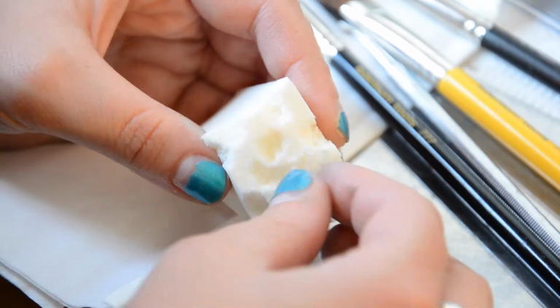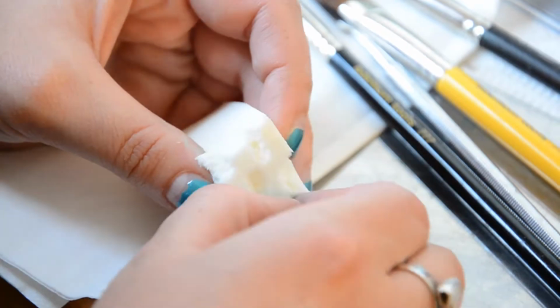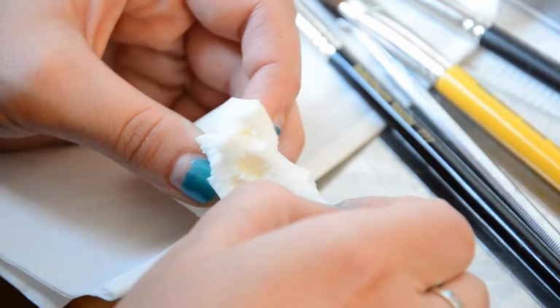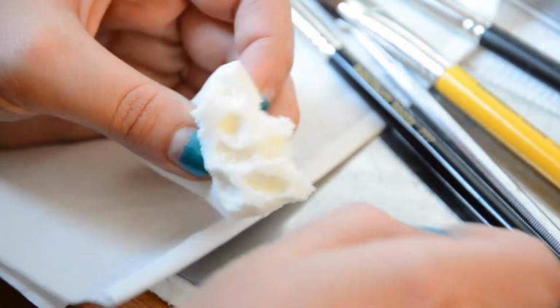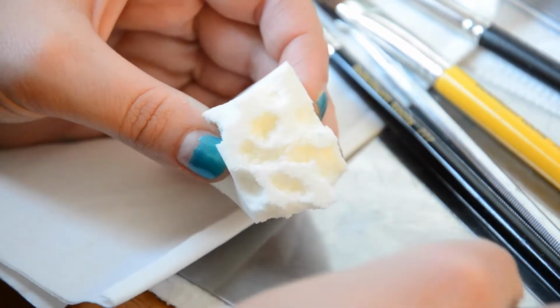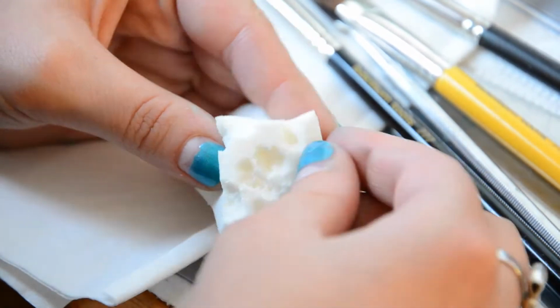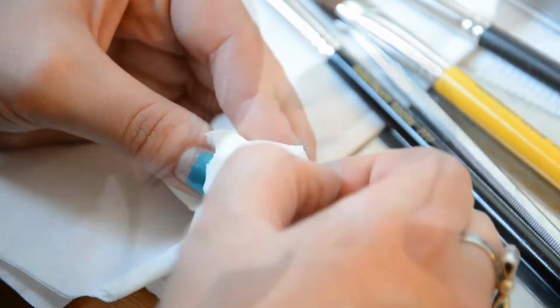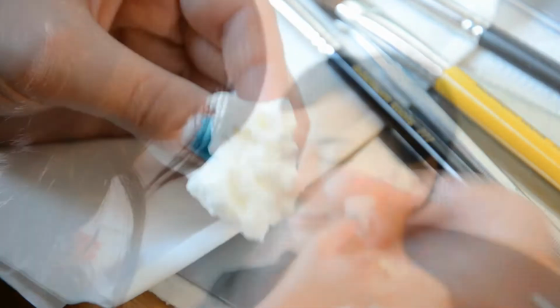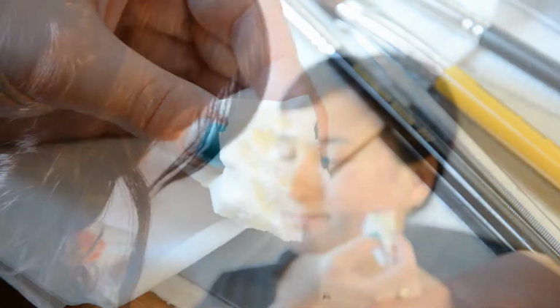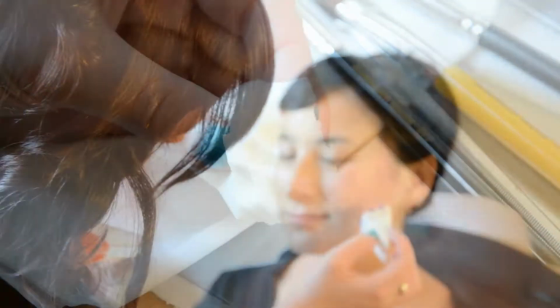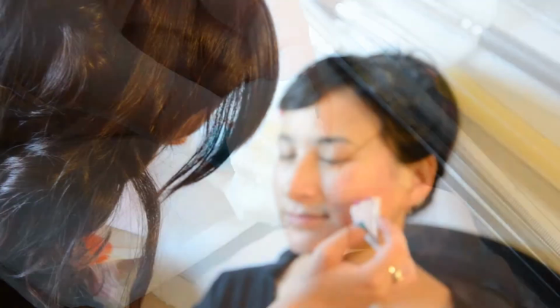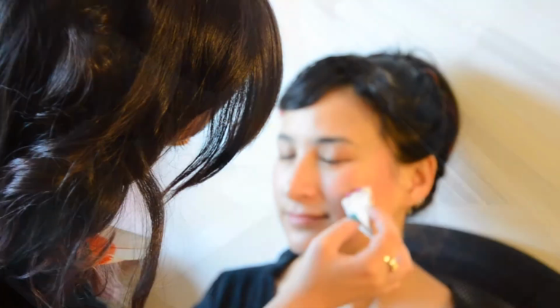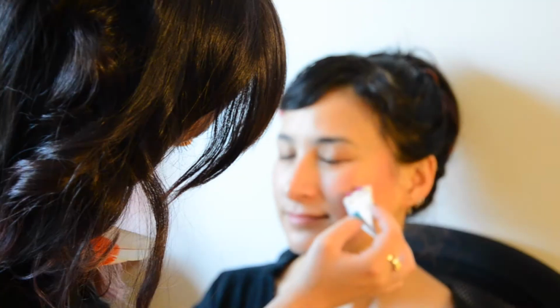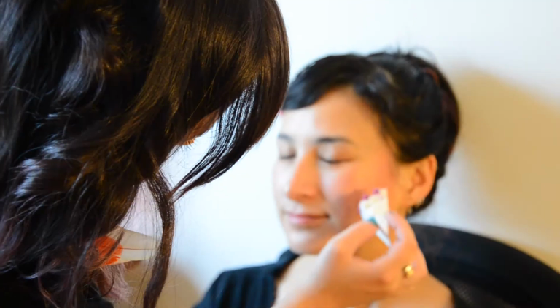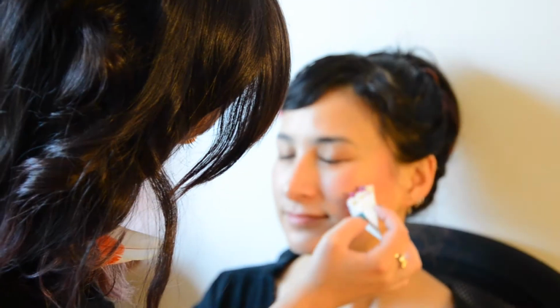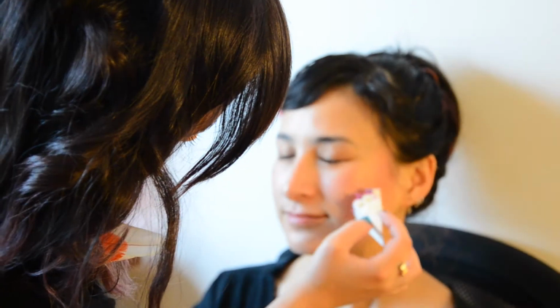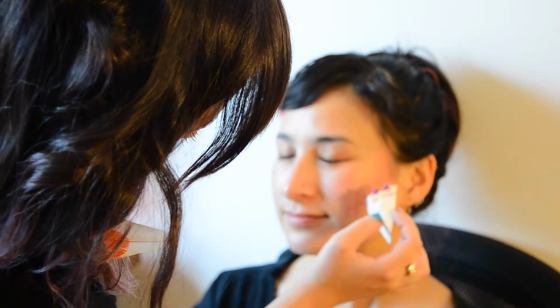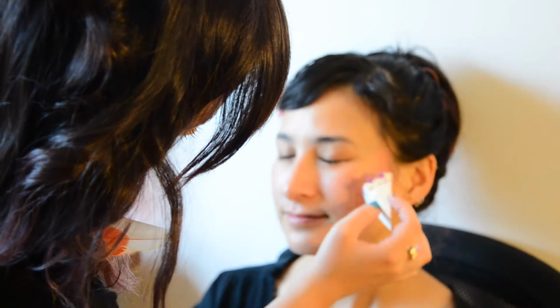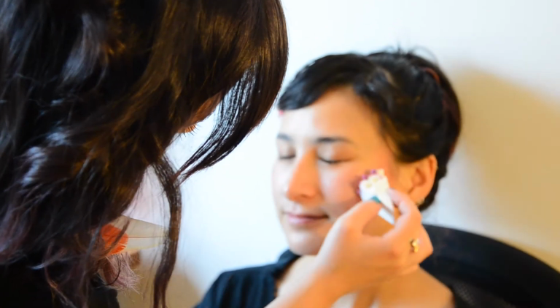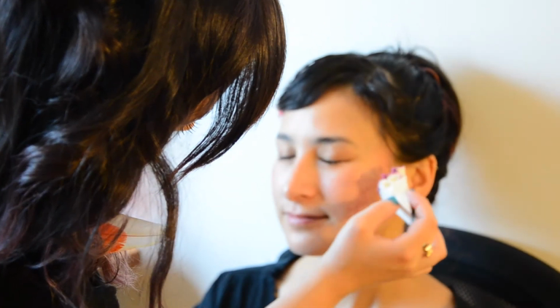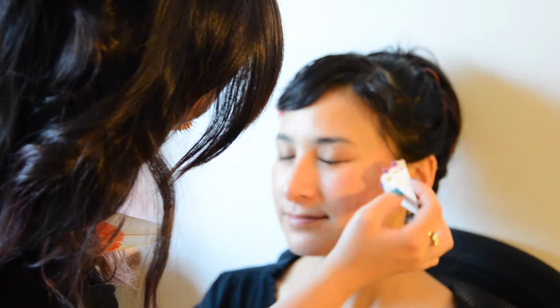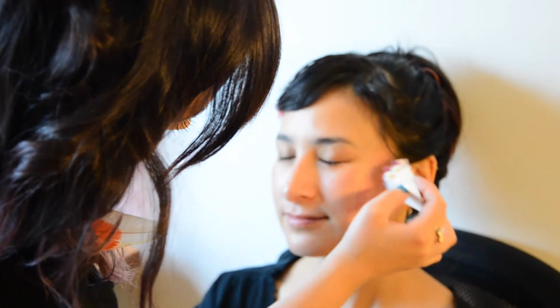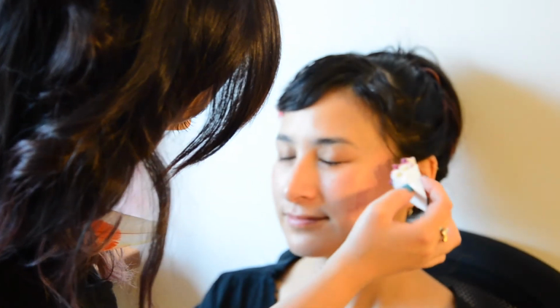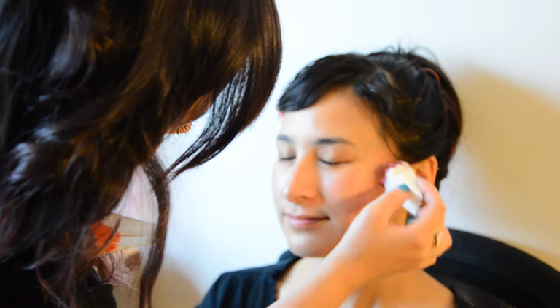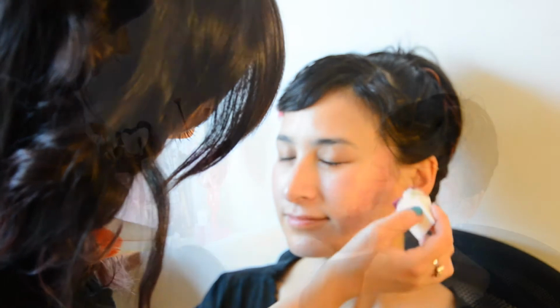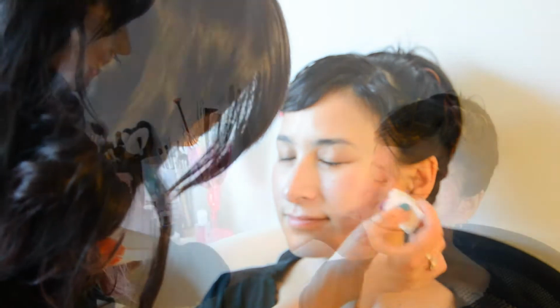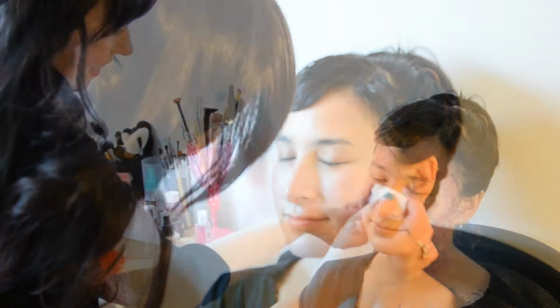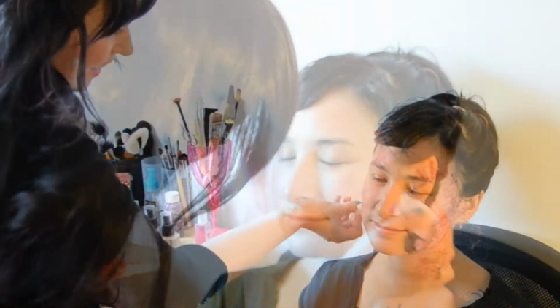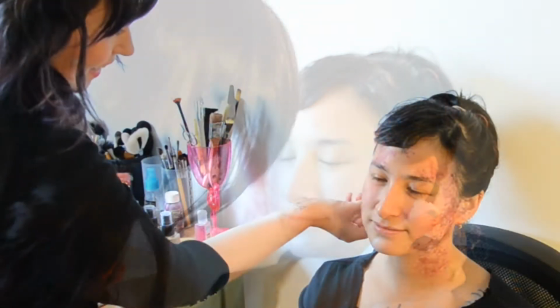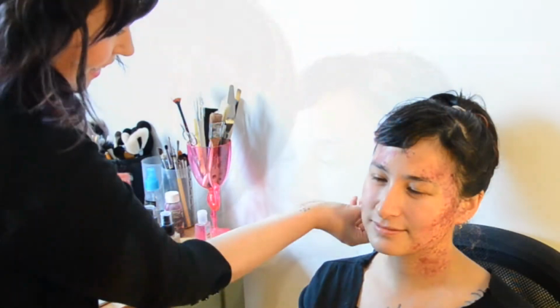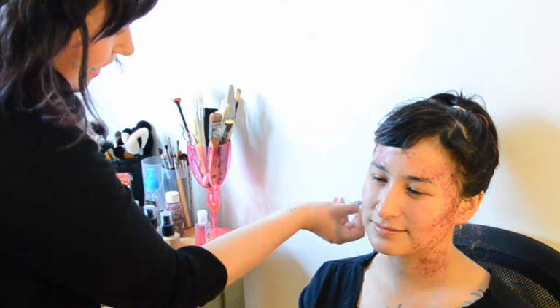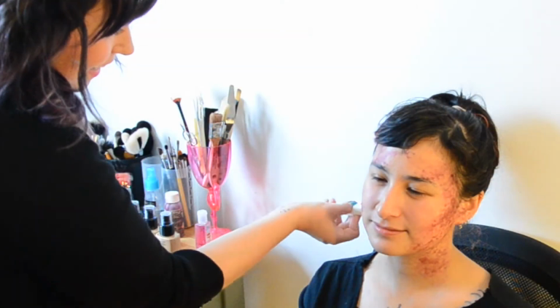Use a stipple sponge to apply the base. You're going to be putting it on the cheekbone and temple area.